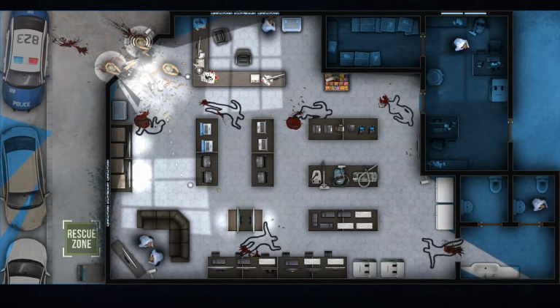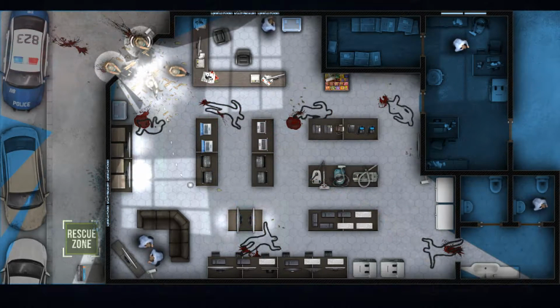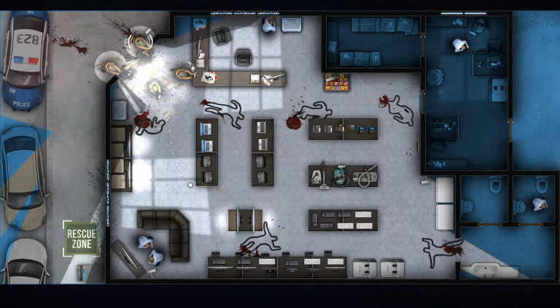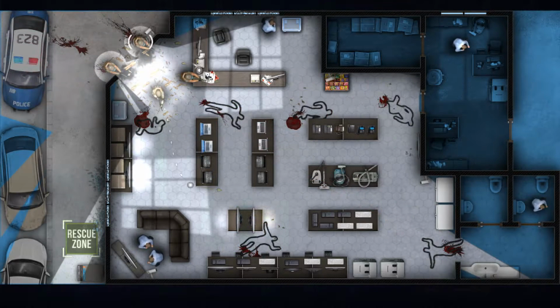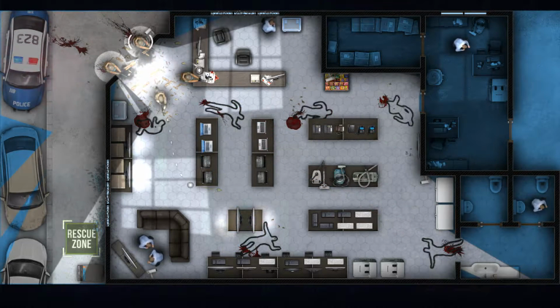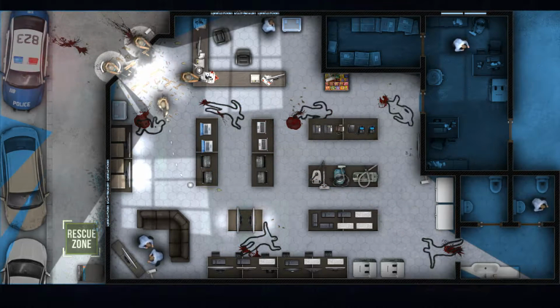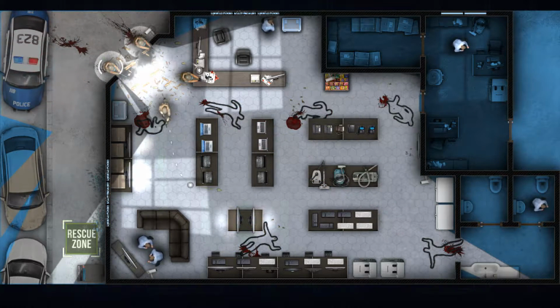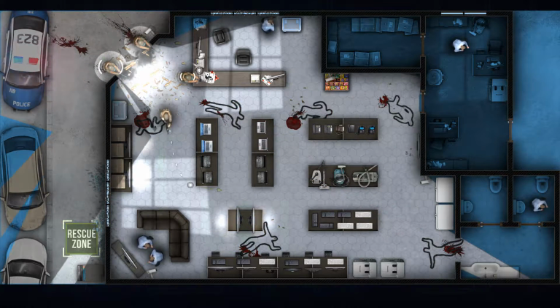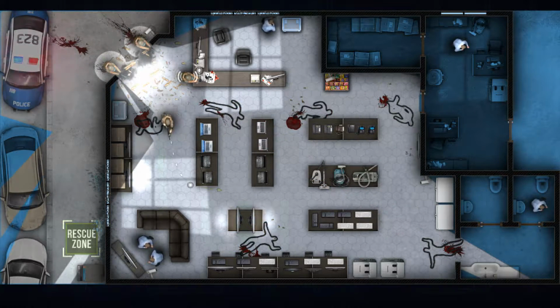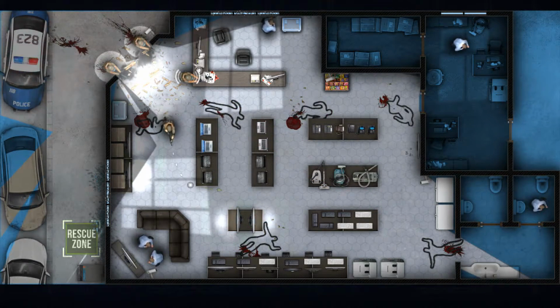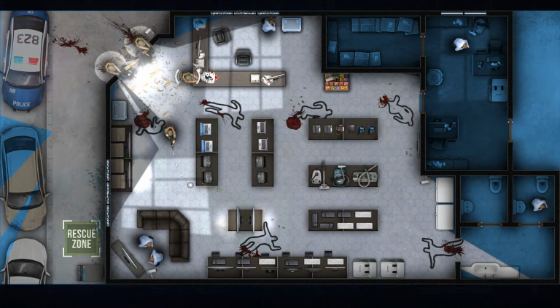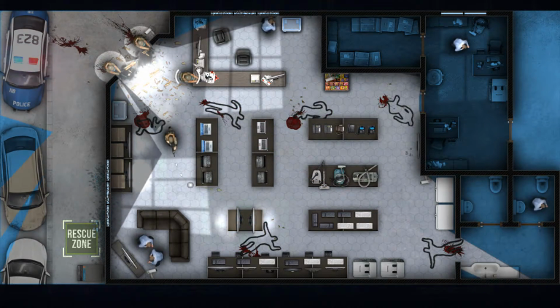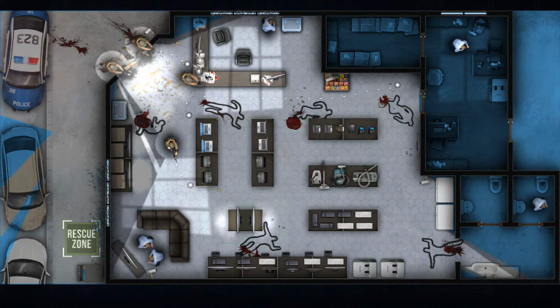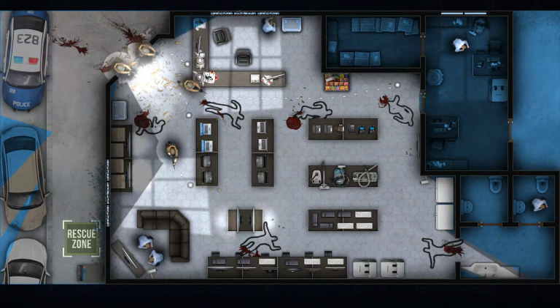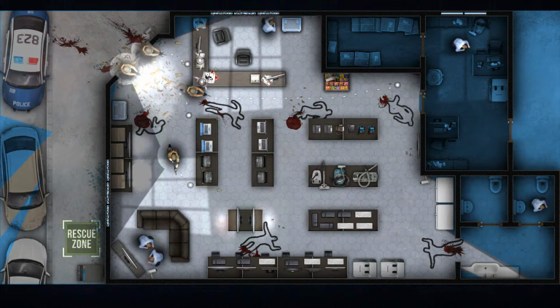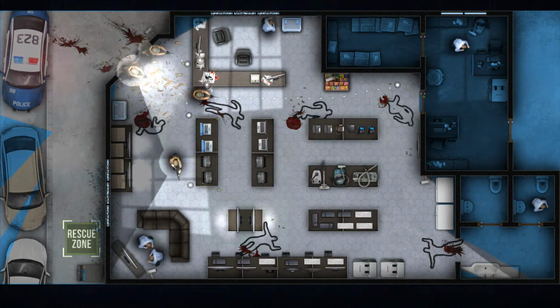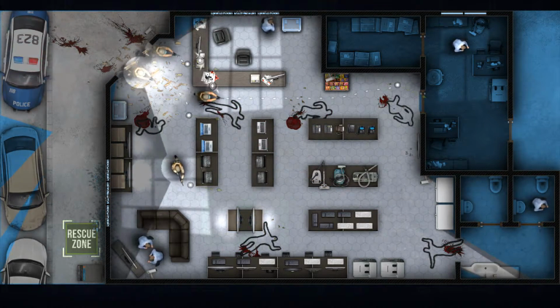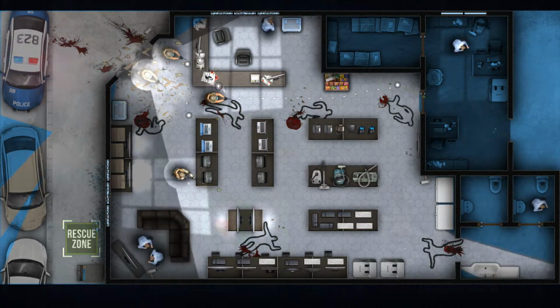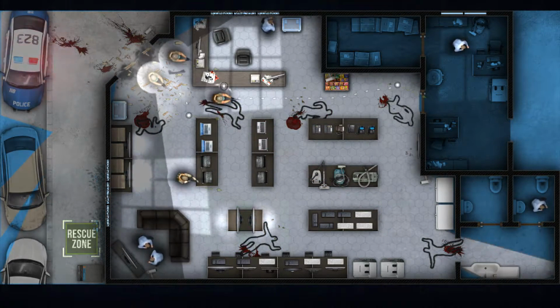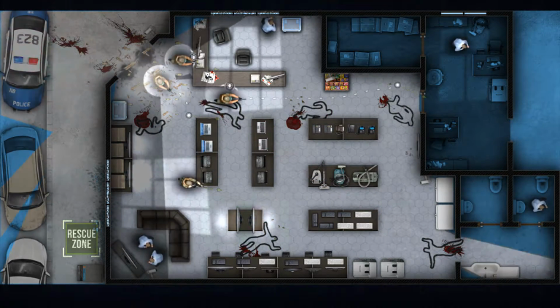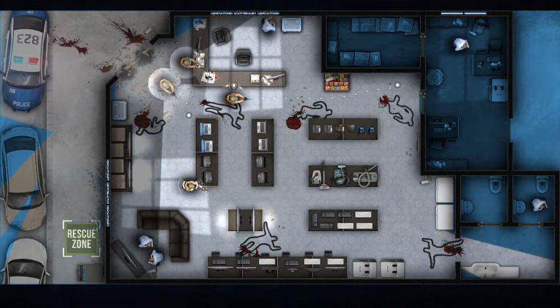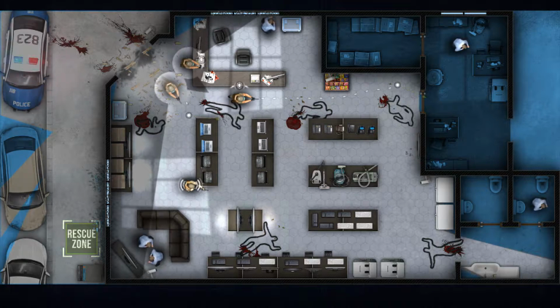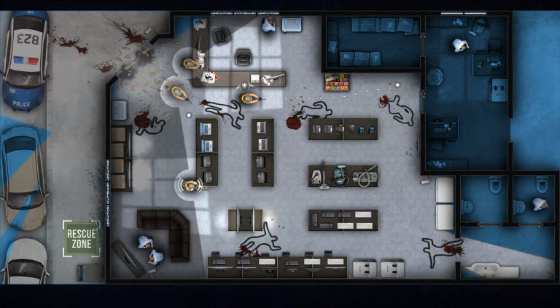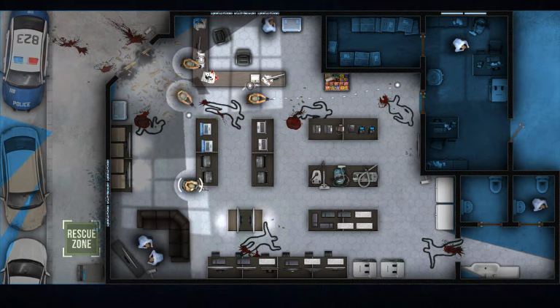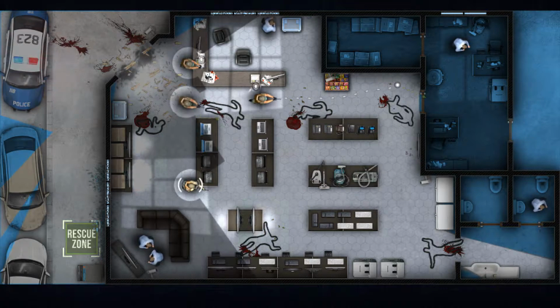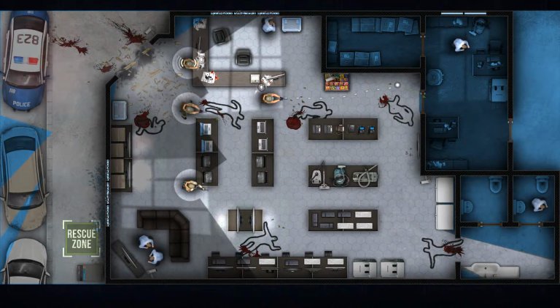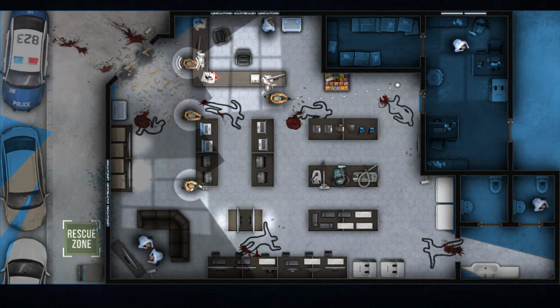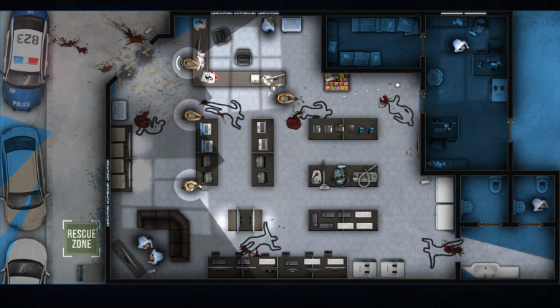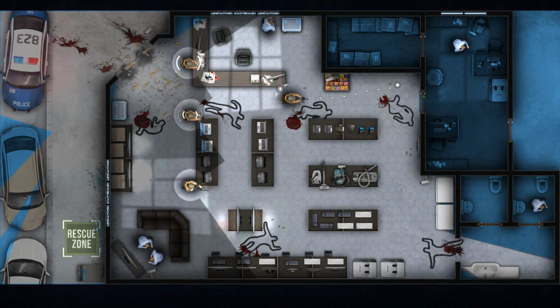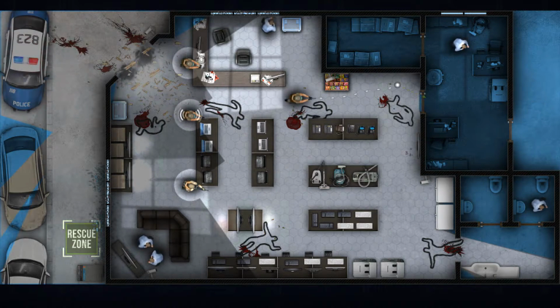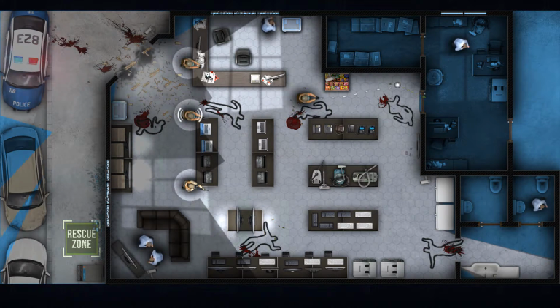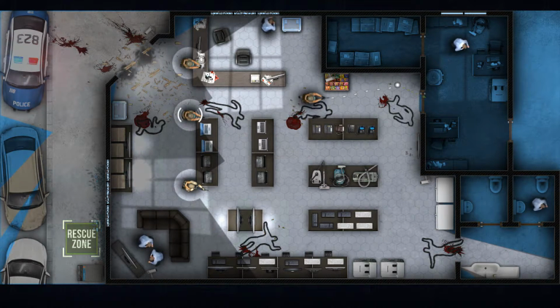On your mark. Looks clear. In position. On target. Covering. On target.